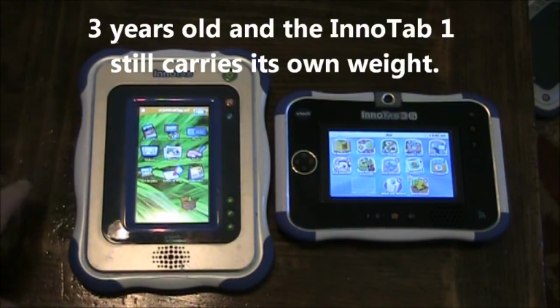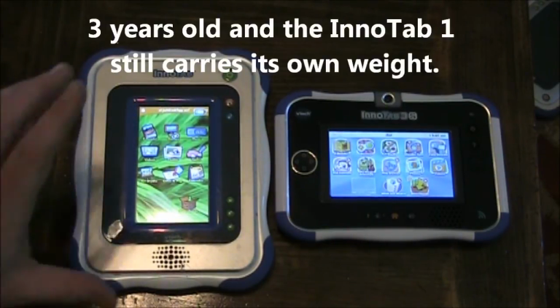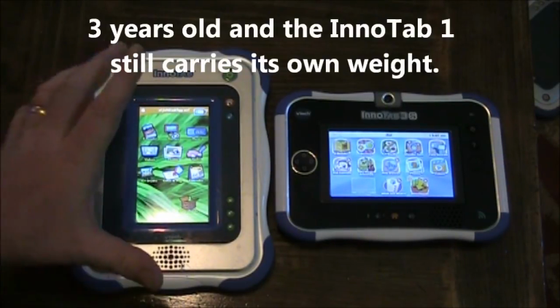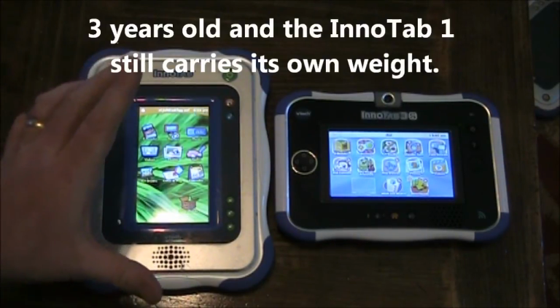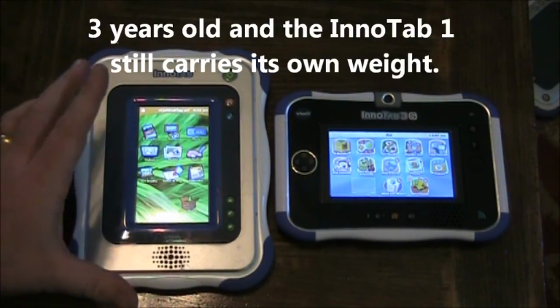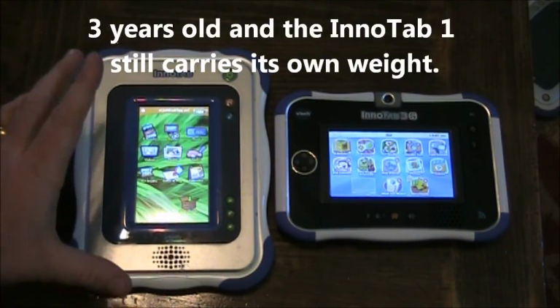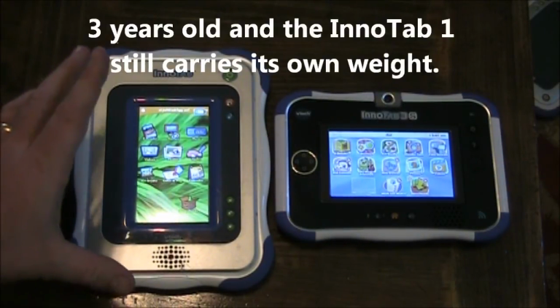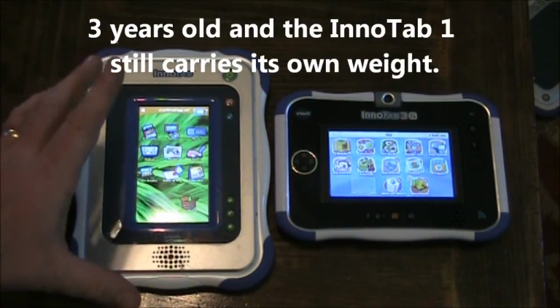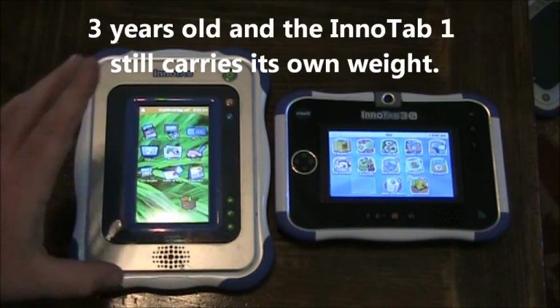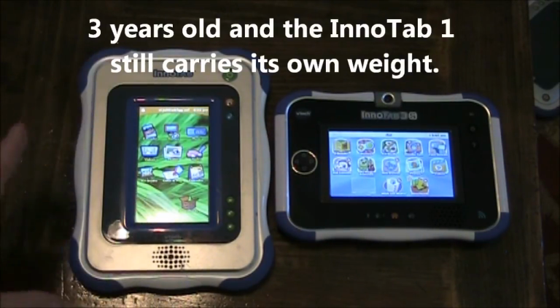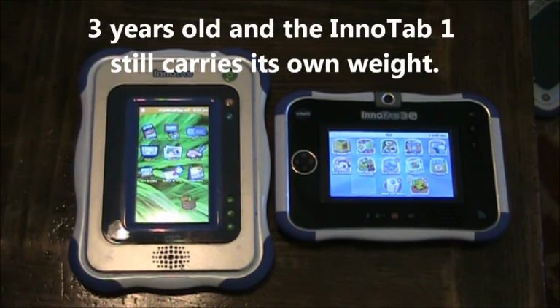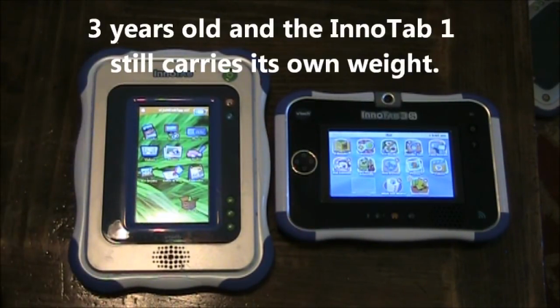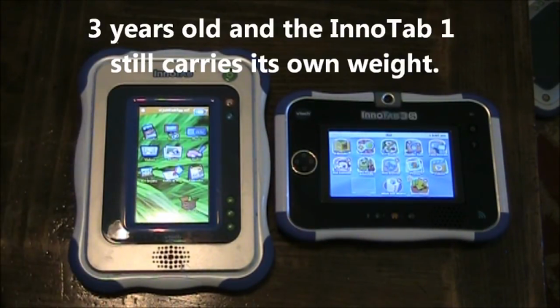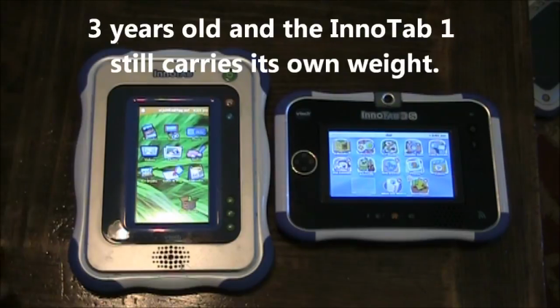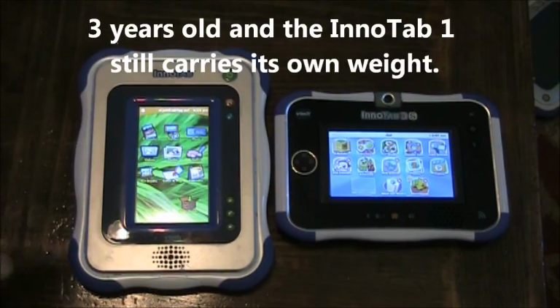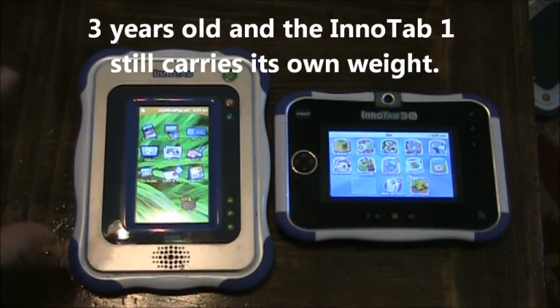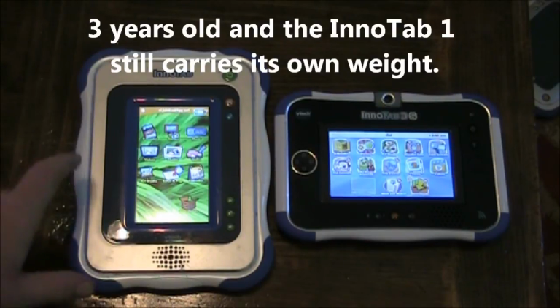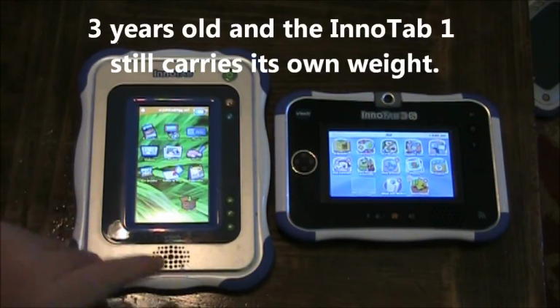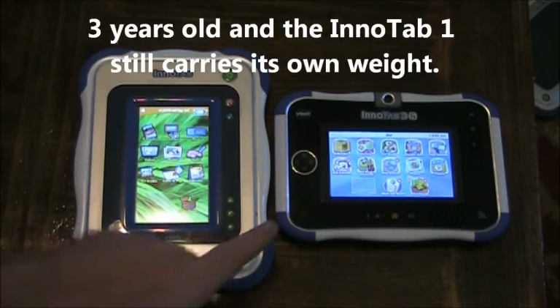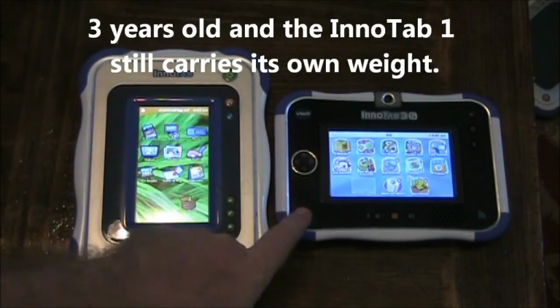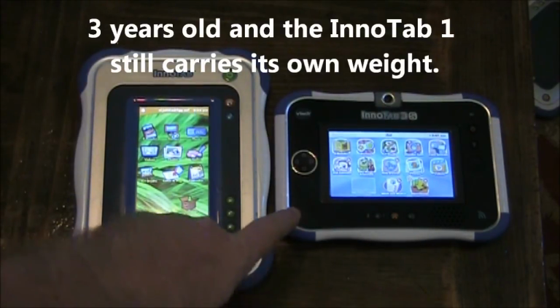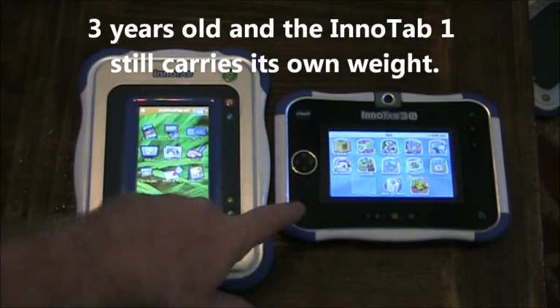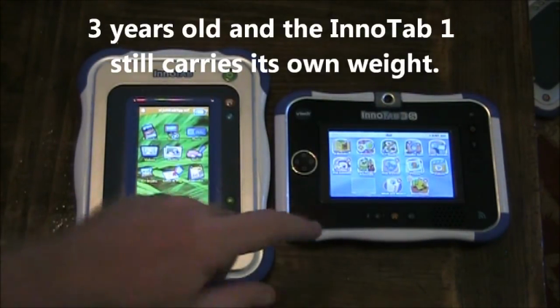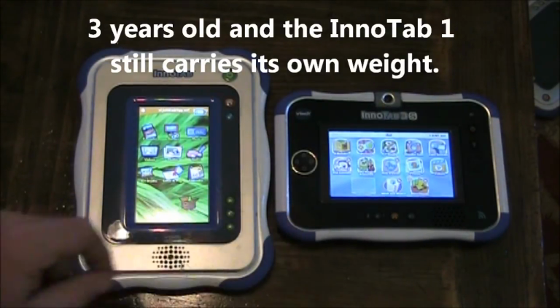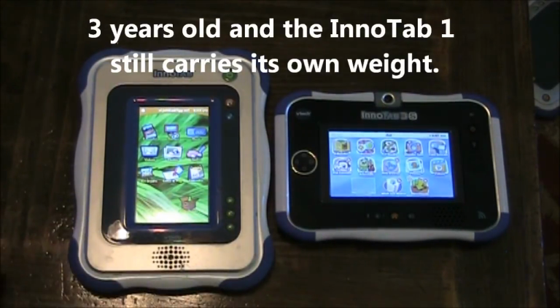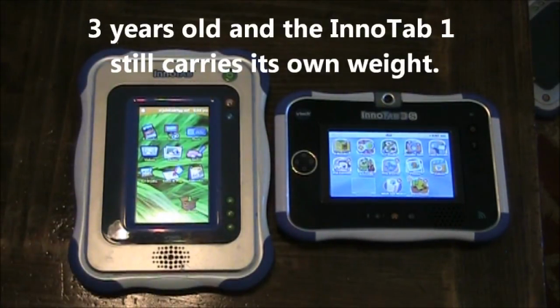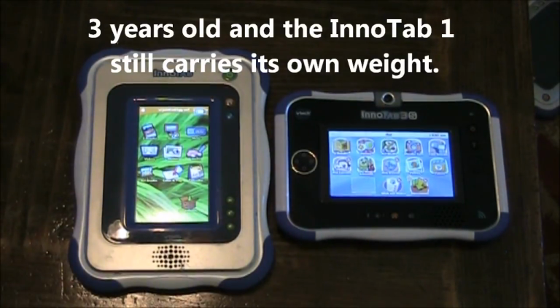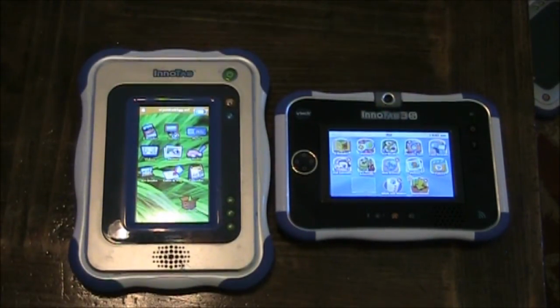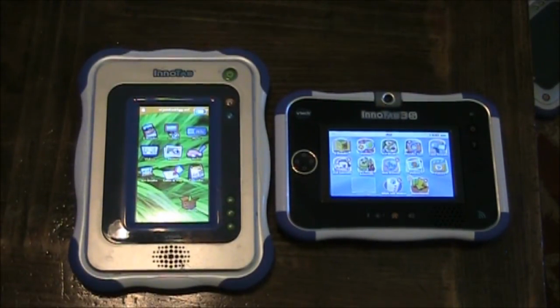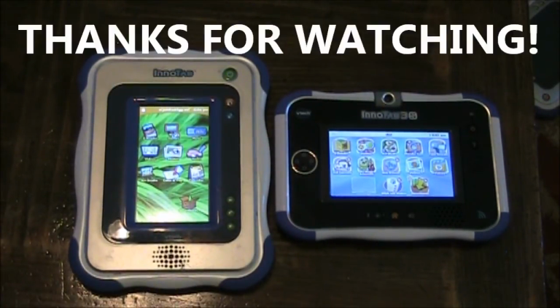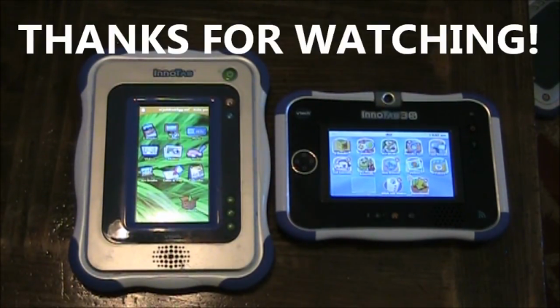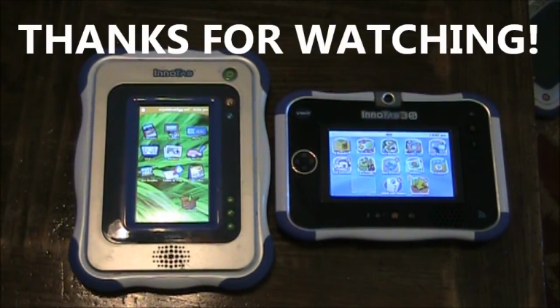The Enitab 1, even though it is pushing three years old, it still competes against the big boys of today. Thanks for watching.